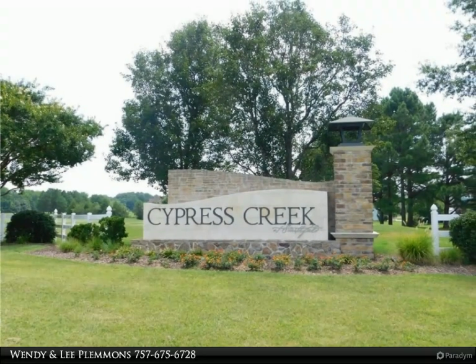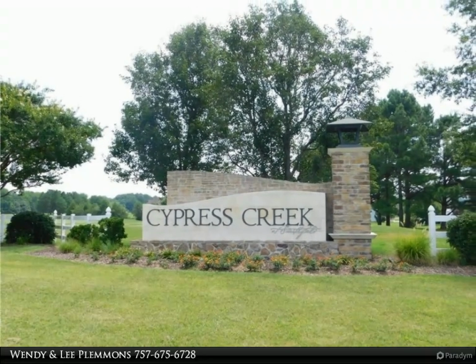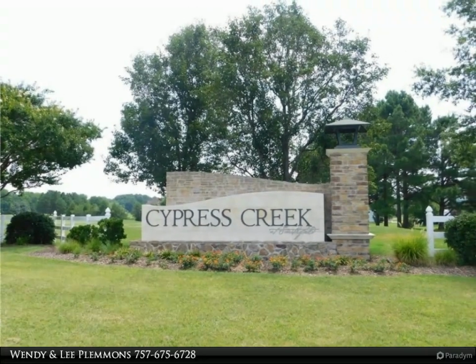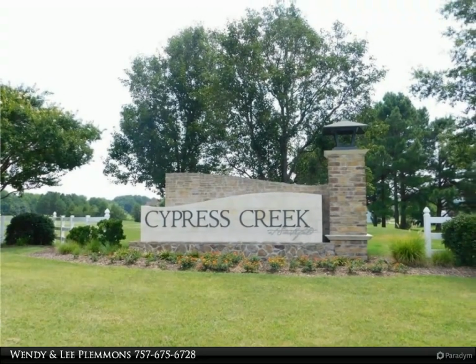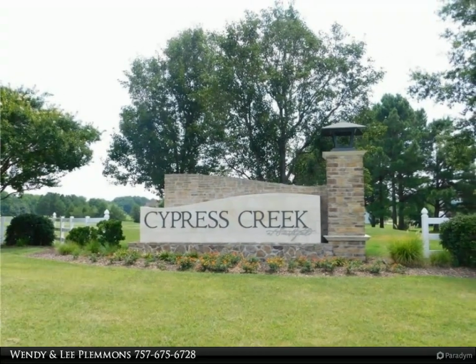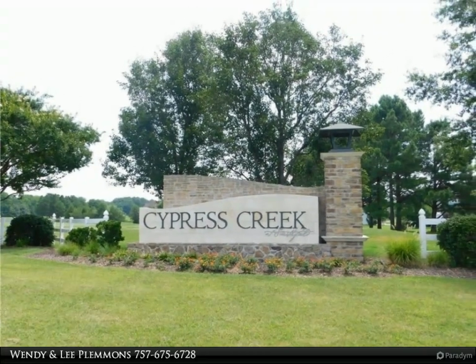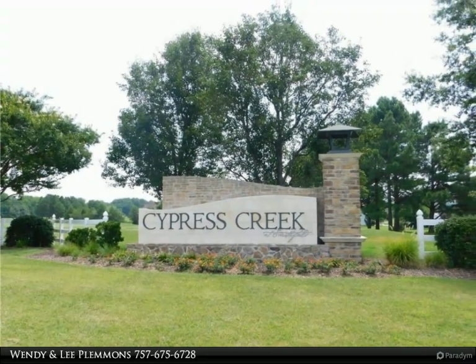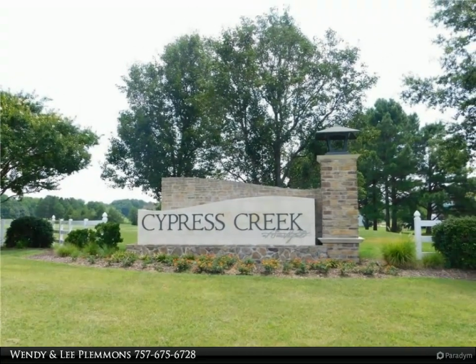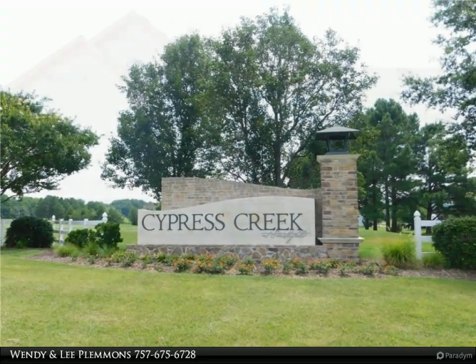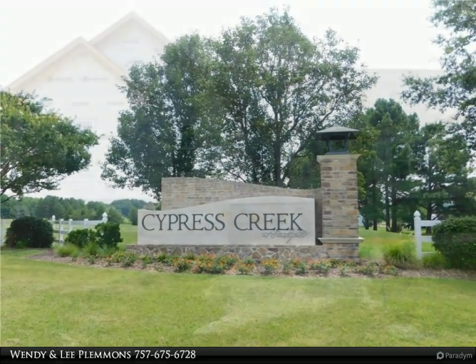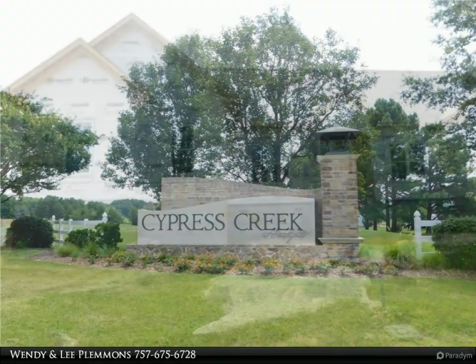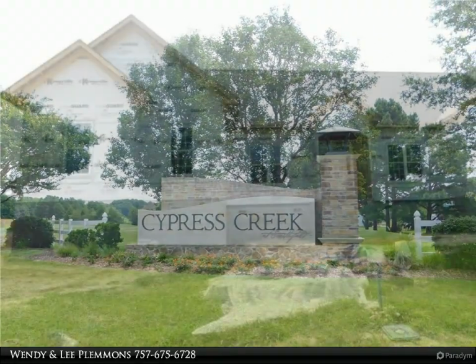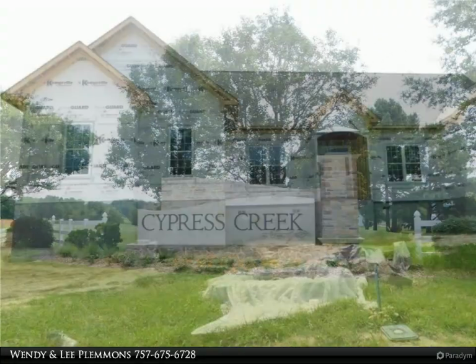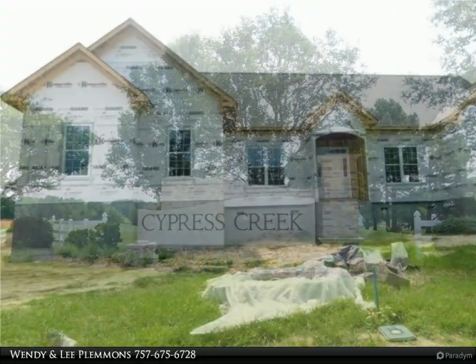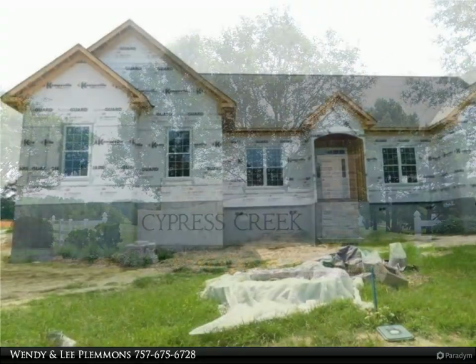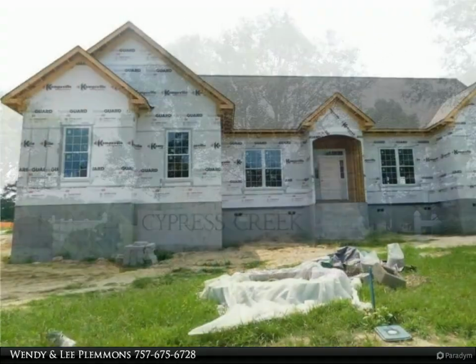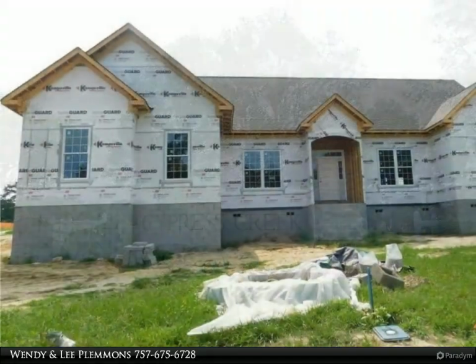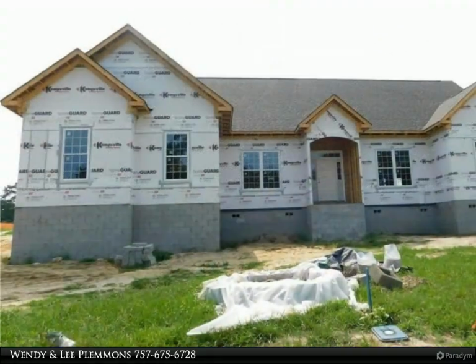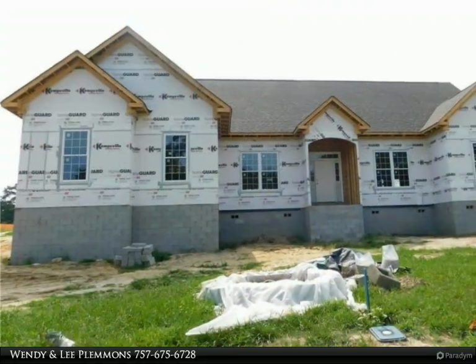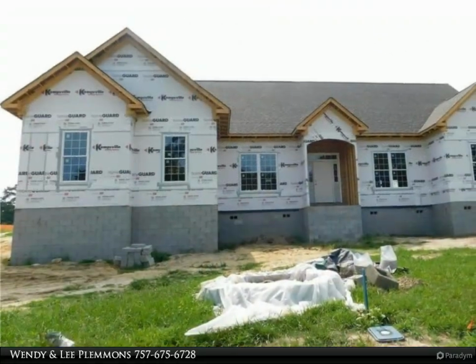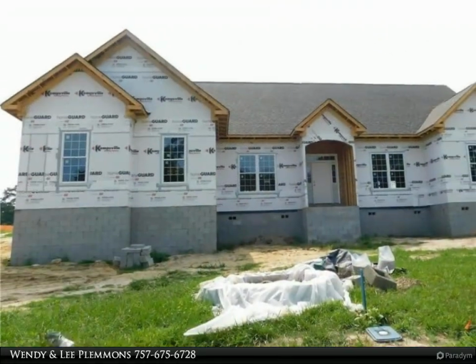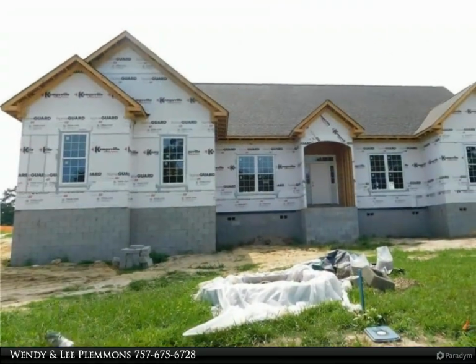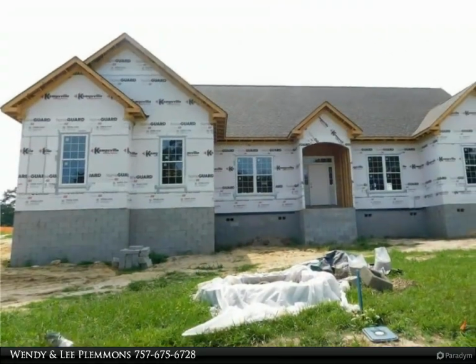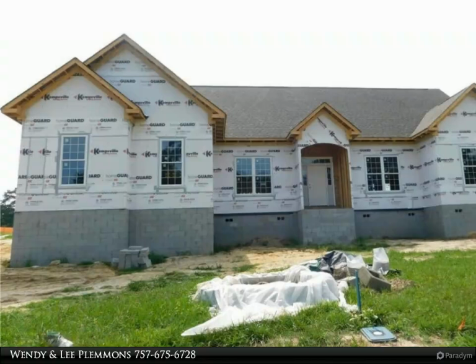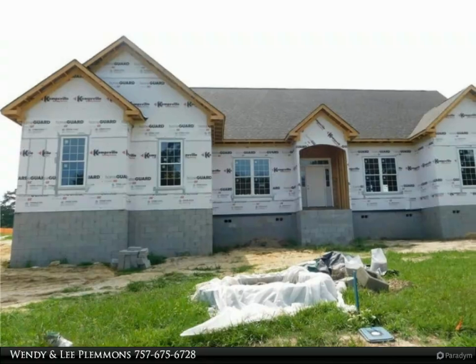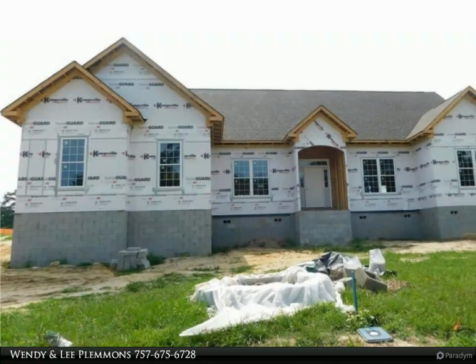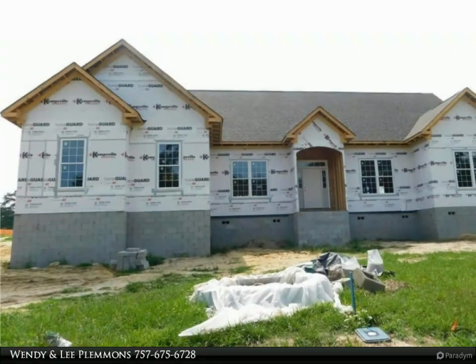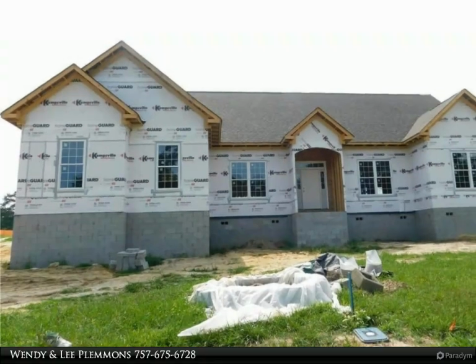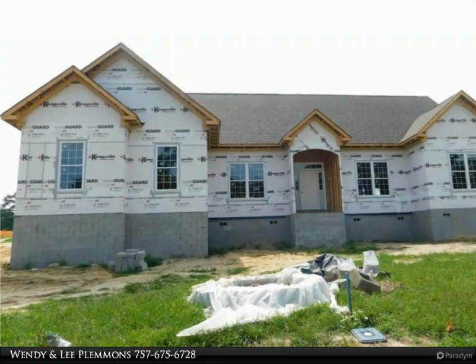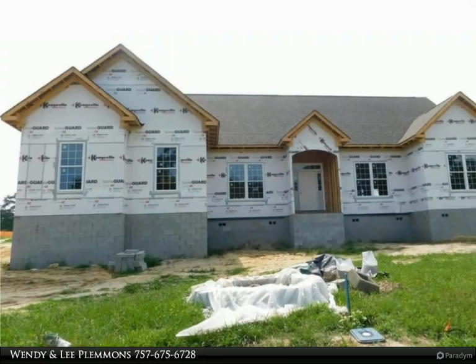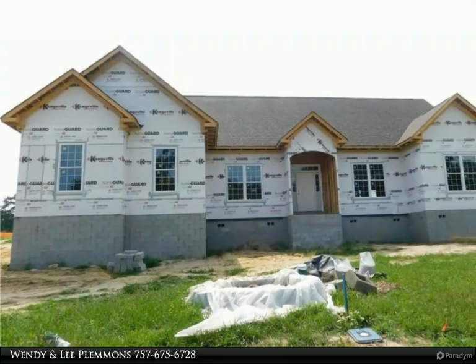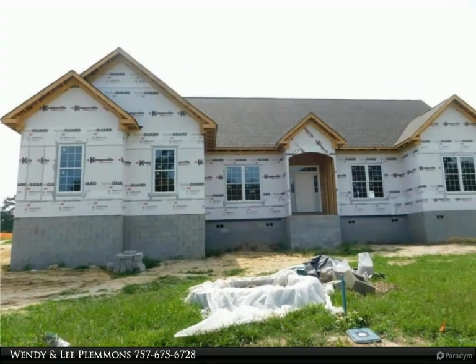This new construction all-brick ranch home boasts an exquisite chef's kitchen featuring a large quartz island.